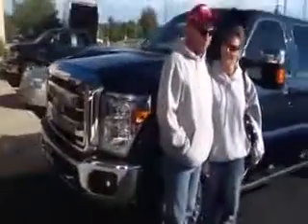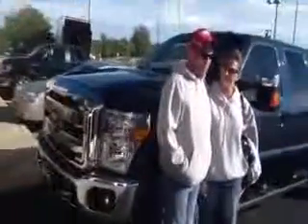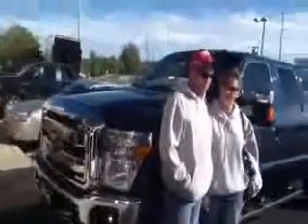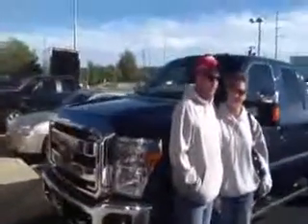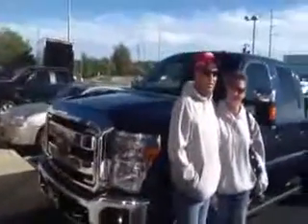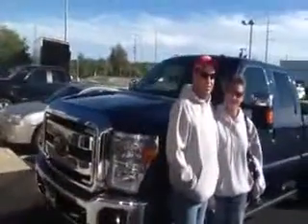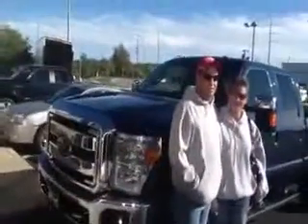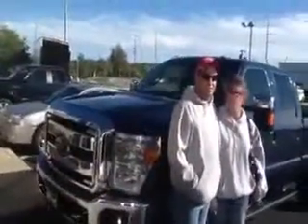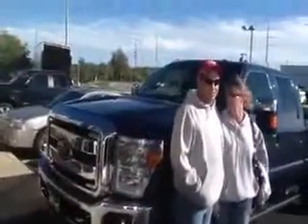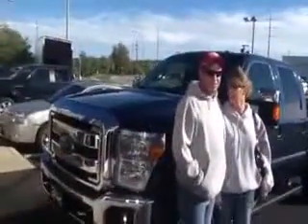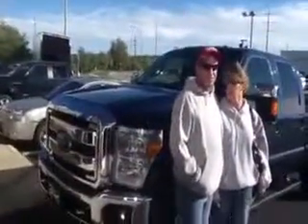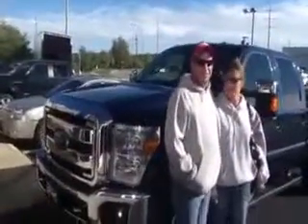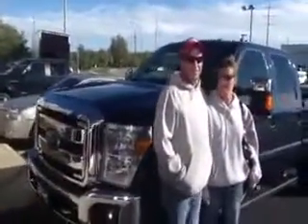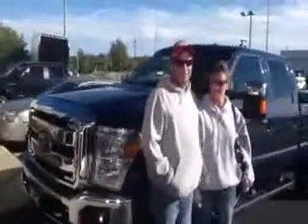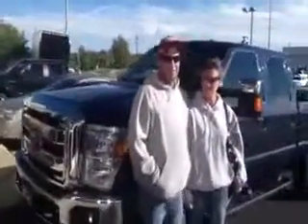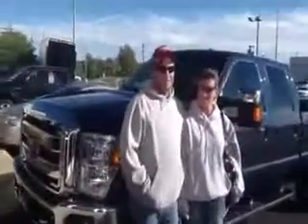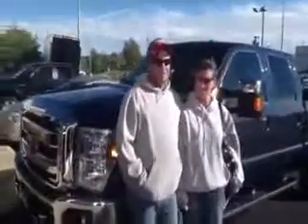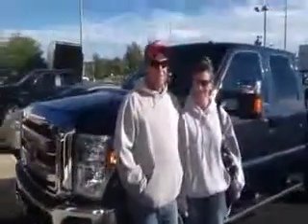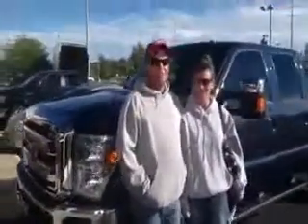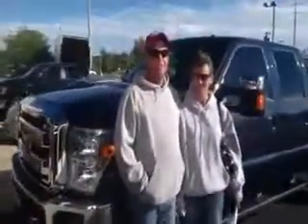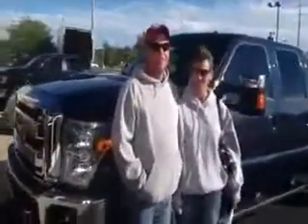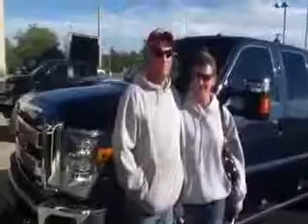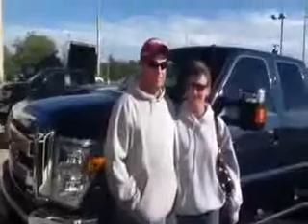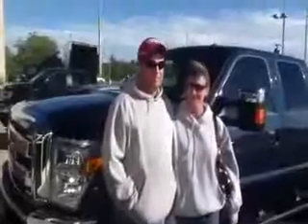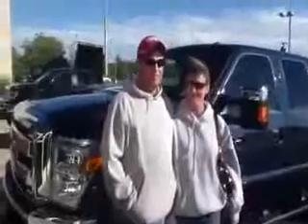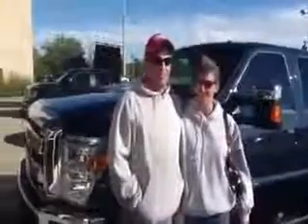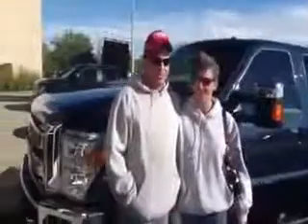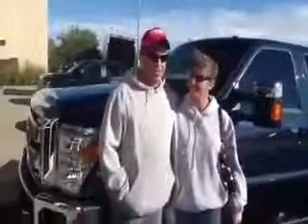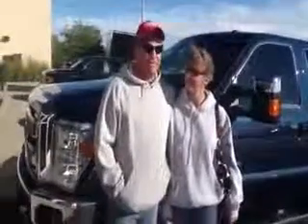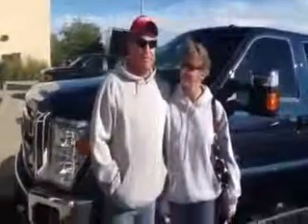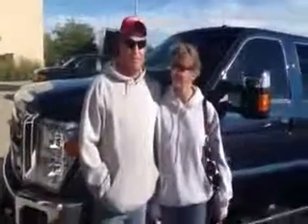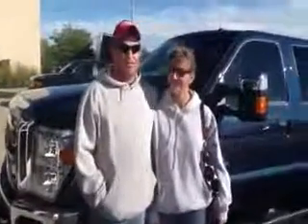Shannon, you got absolutely gorgeous taste. You knew exactly what you wanted when you came in here, didn't you? Yes, sir.